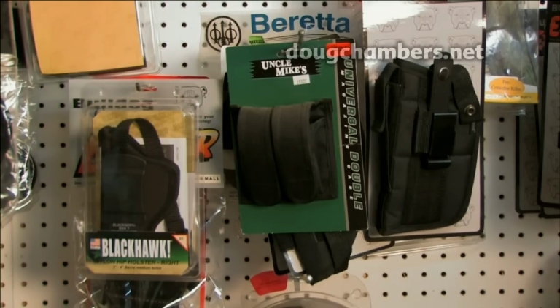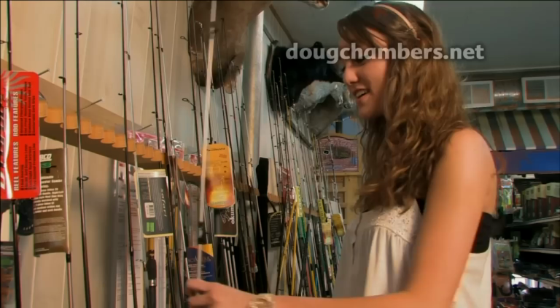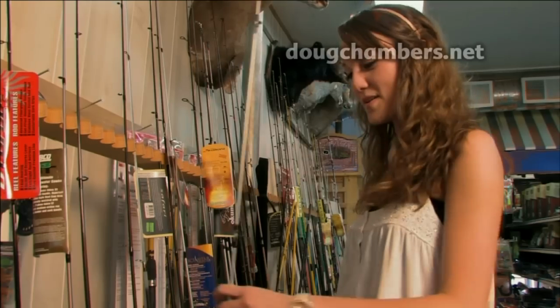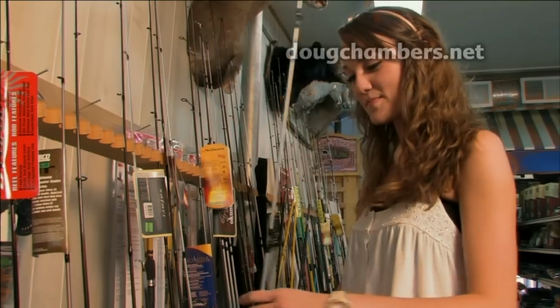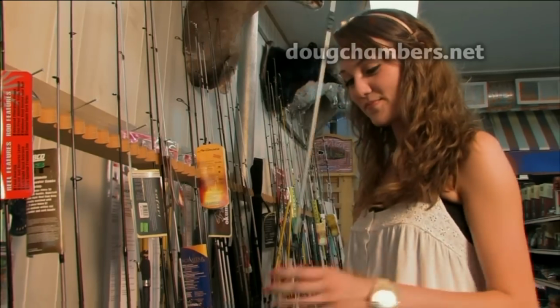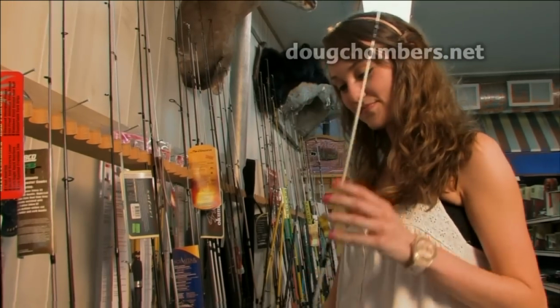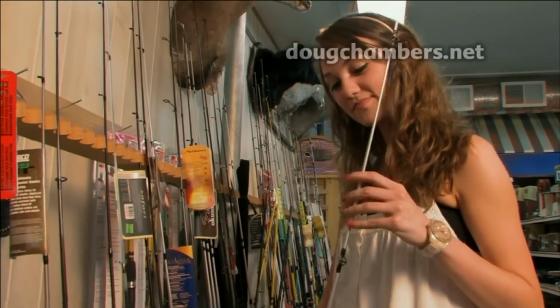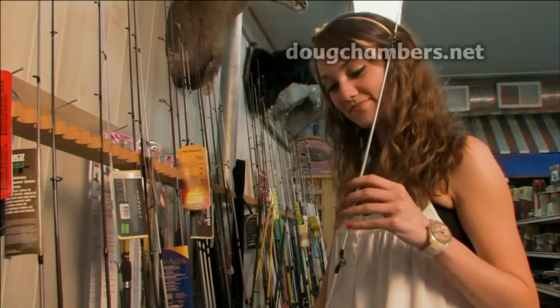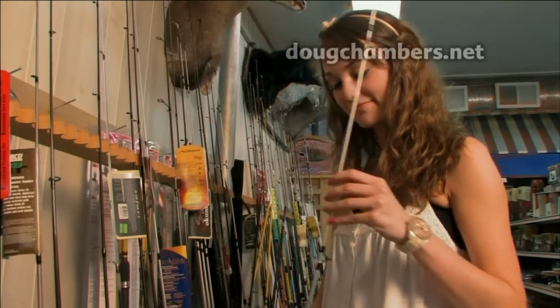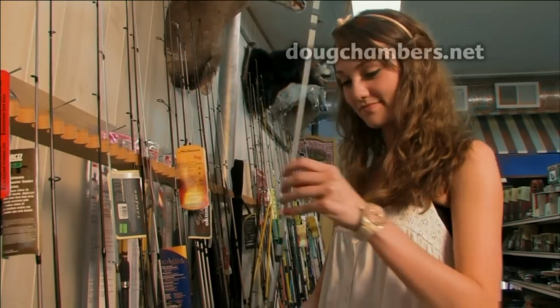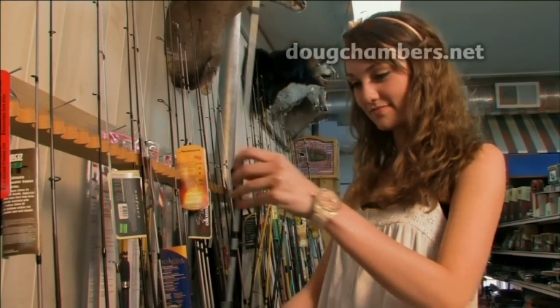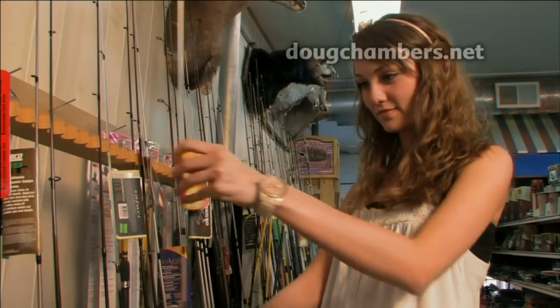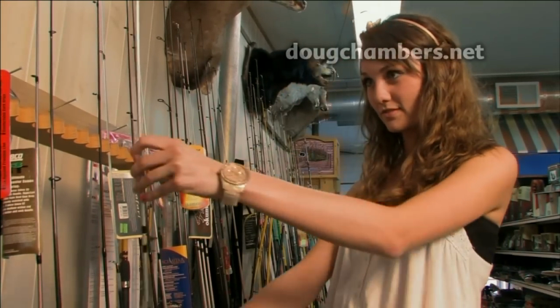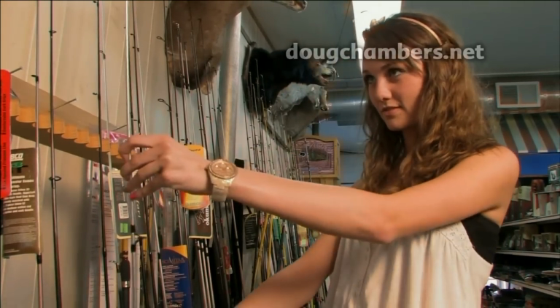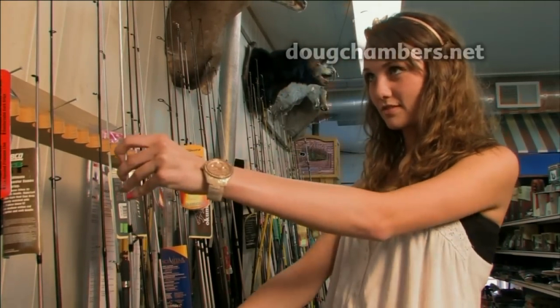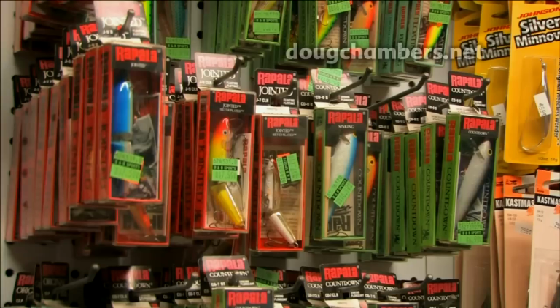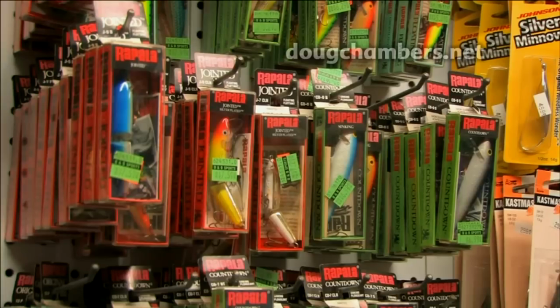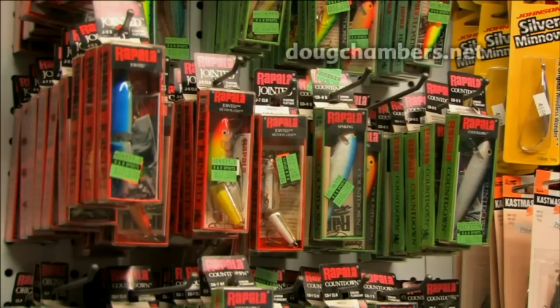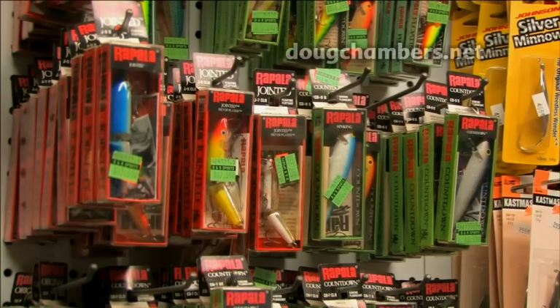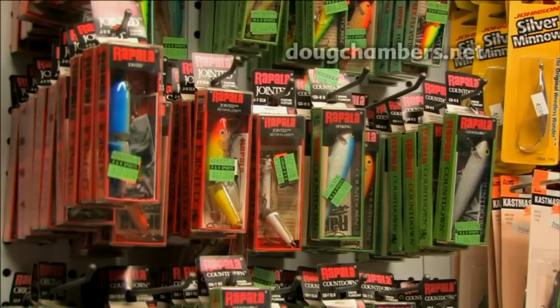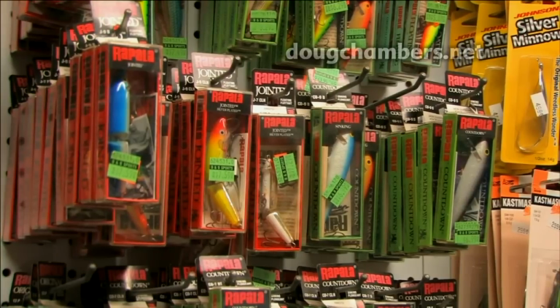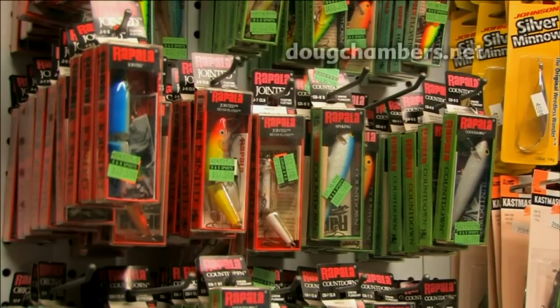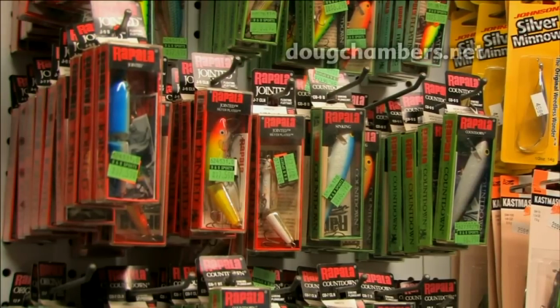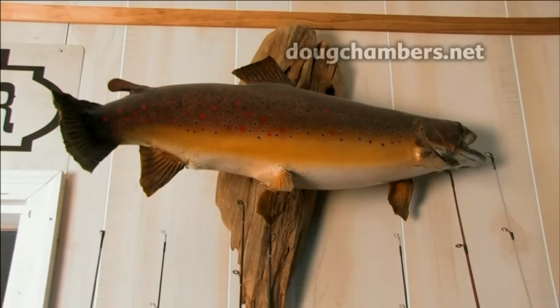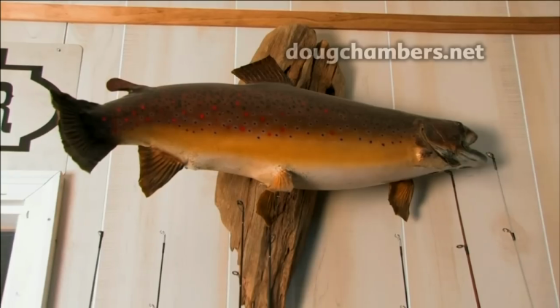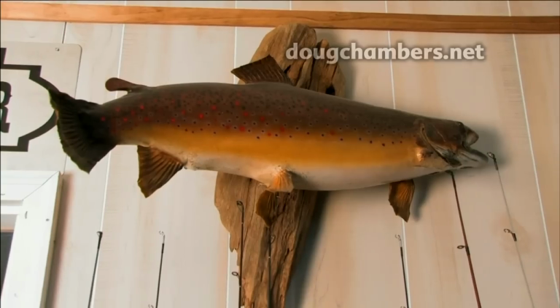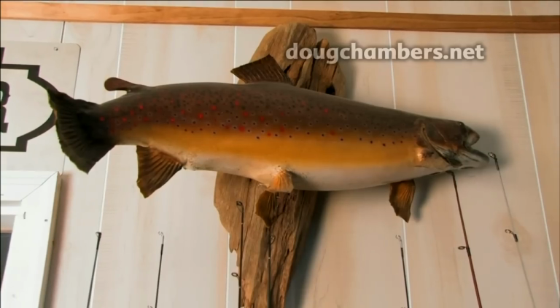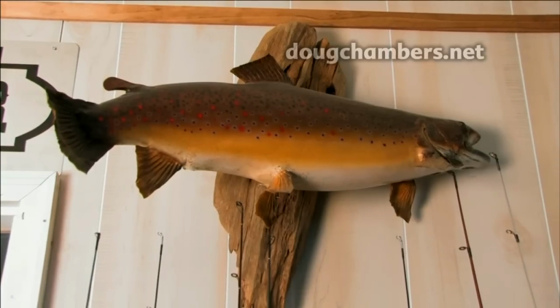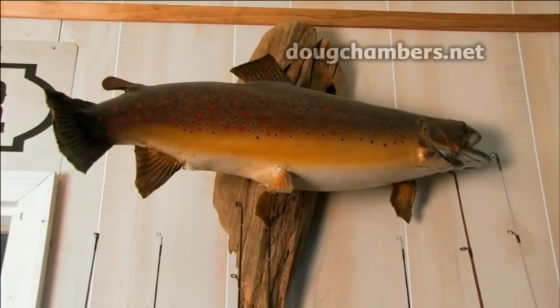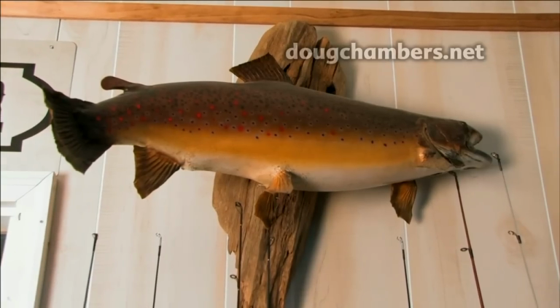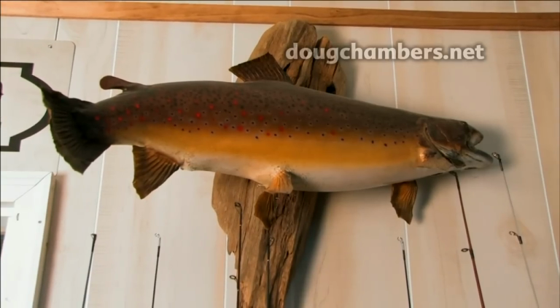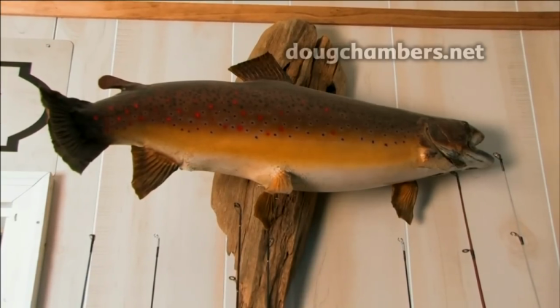You'll always find a wide variety of fishing rods, reels, and lures to help you make your biggest catch yet.